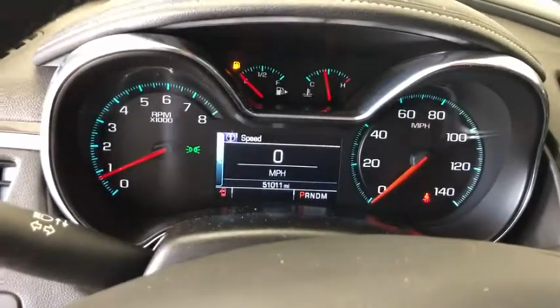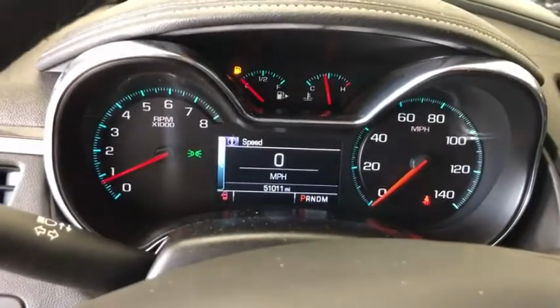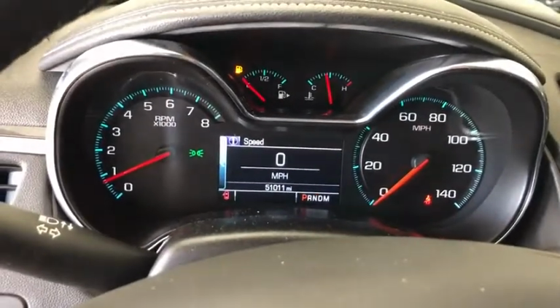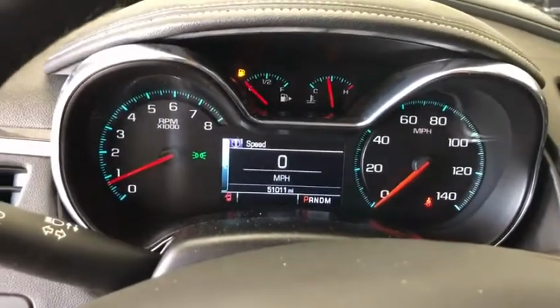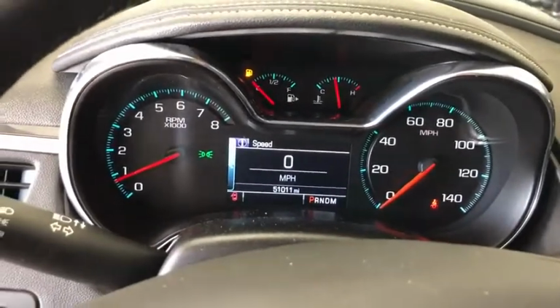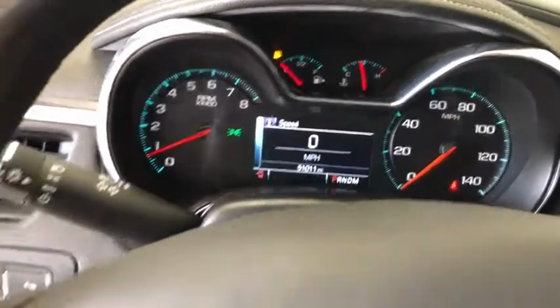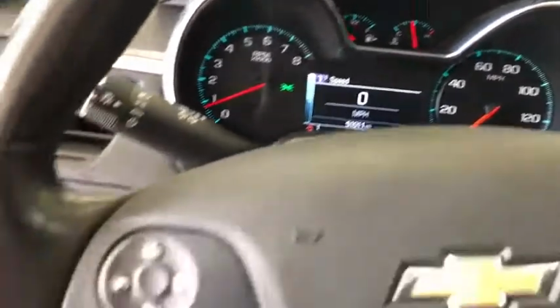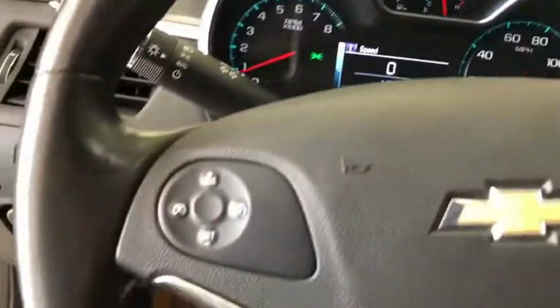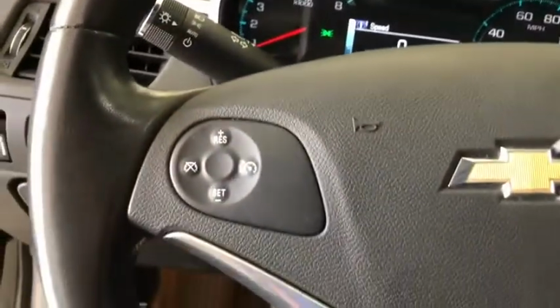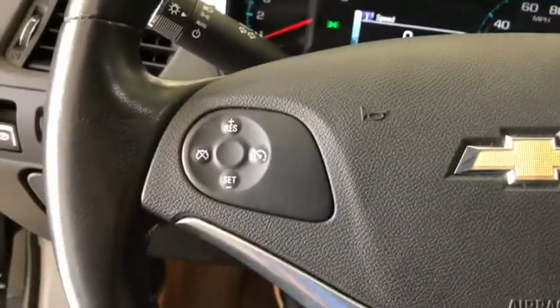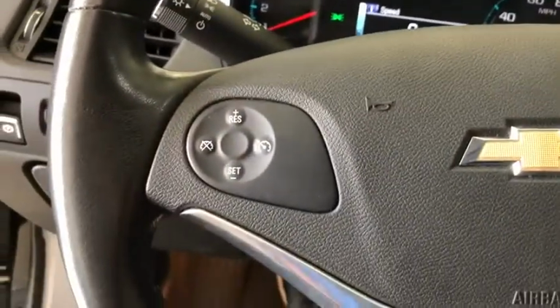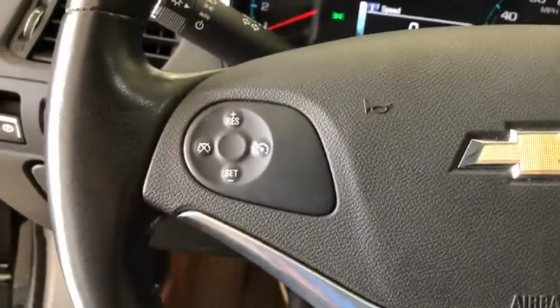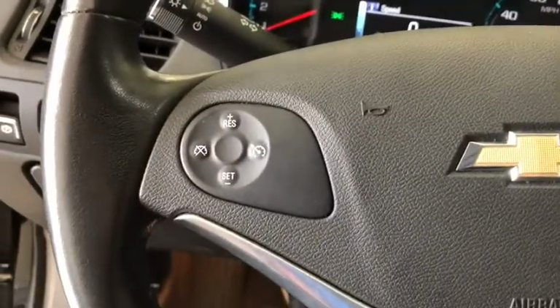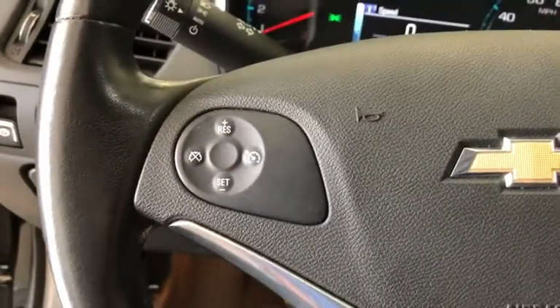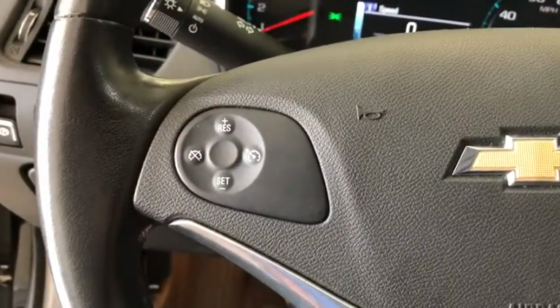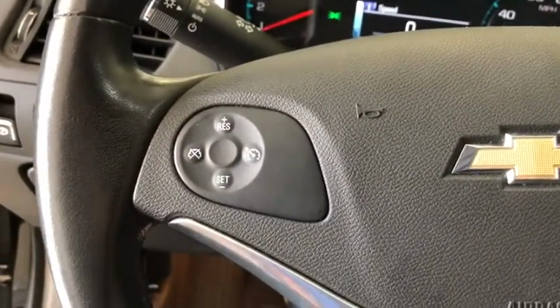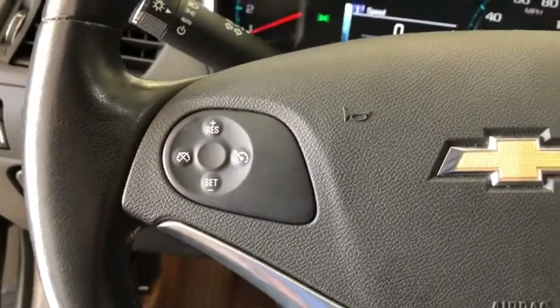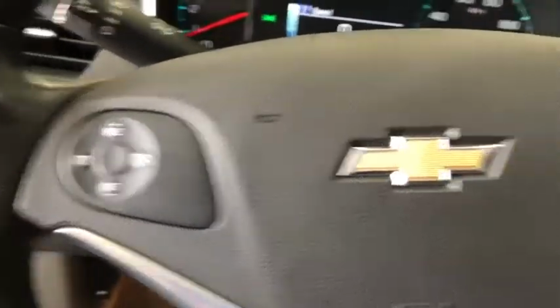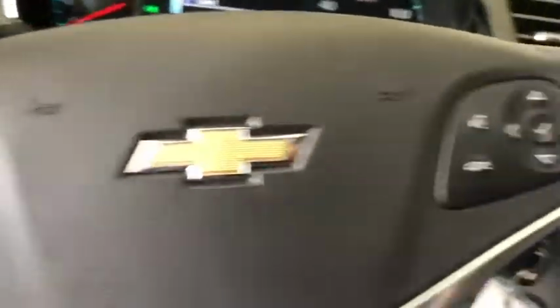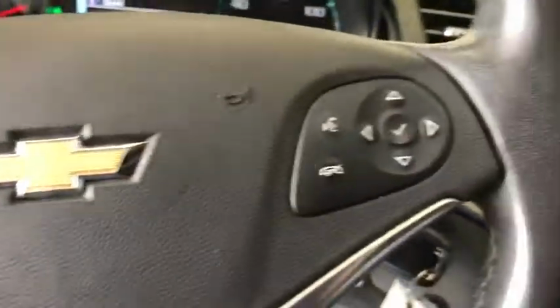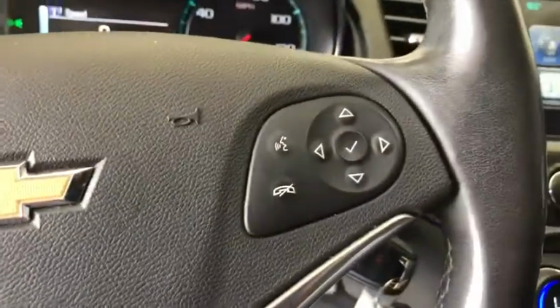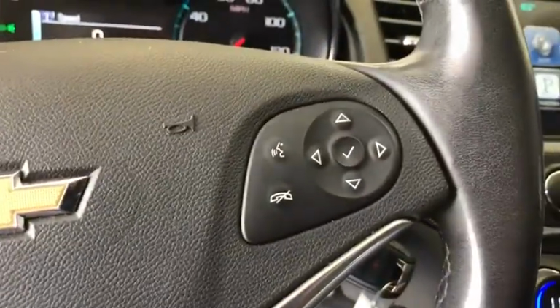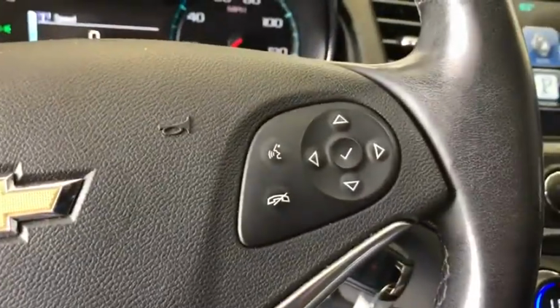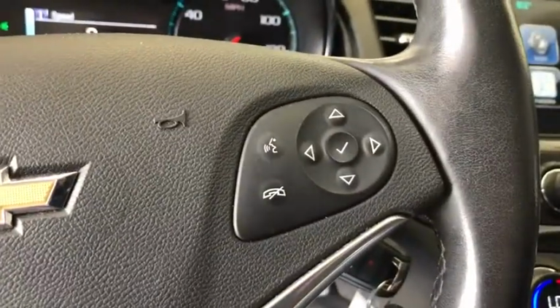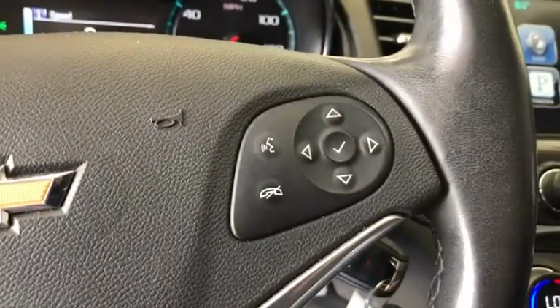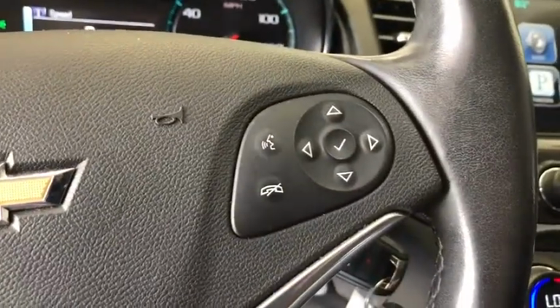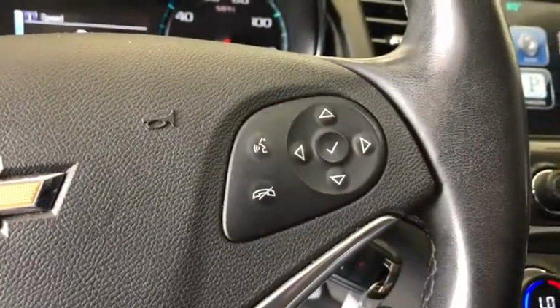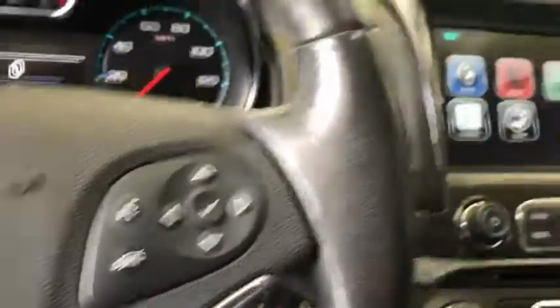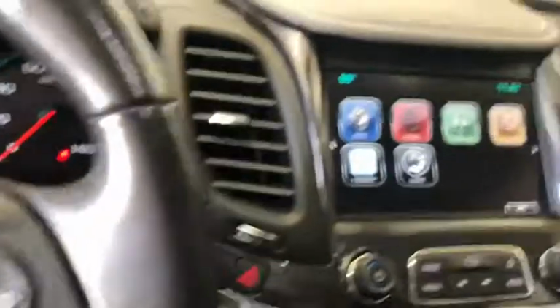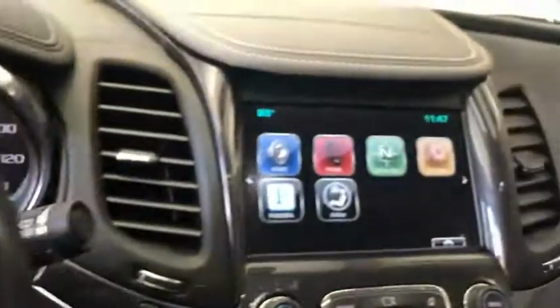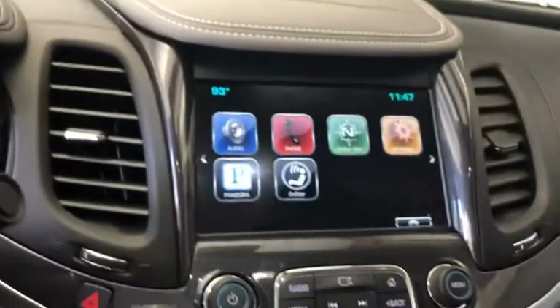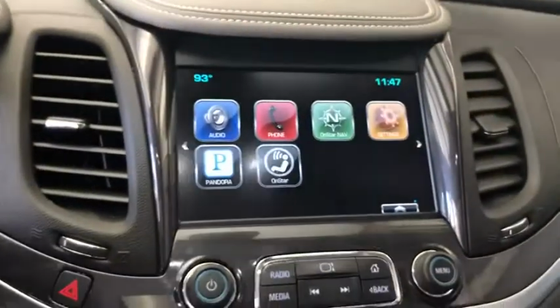Cruise control, four-wheel disc brakes, aluminum wheels, floor mats, front wheel drive, and AM FM stereo radio.